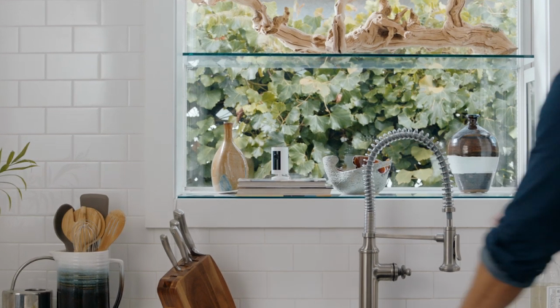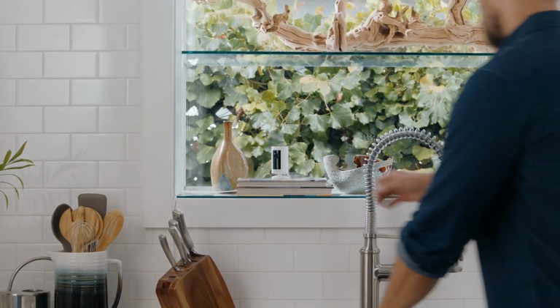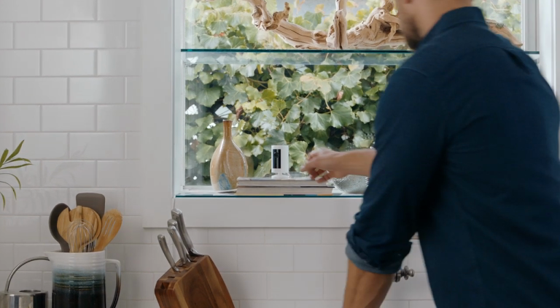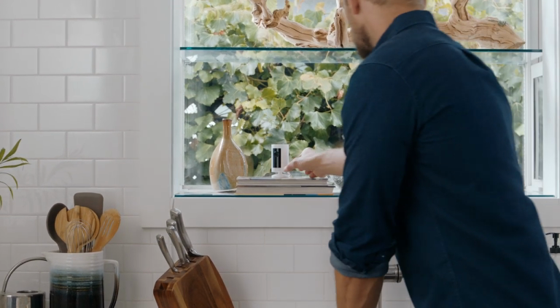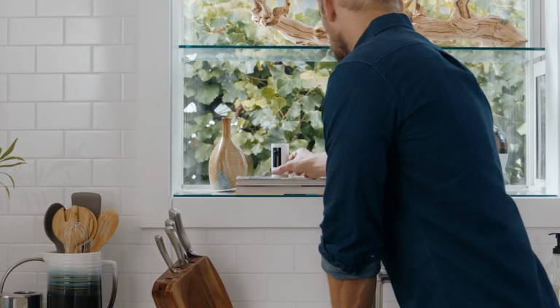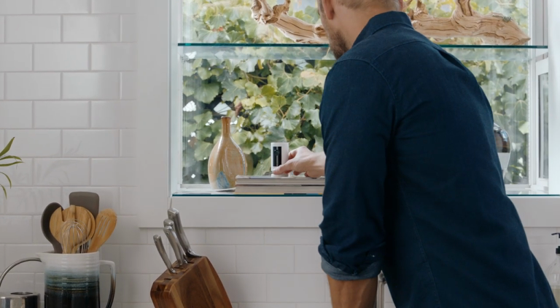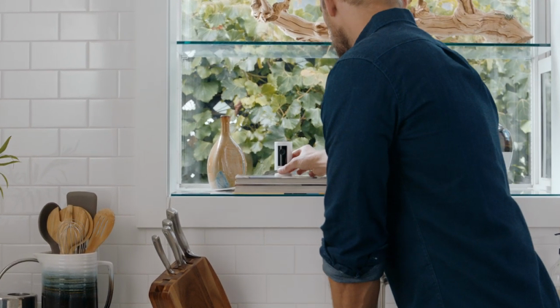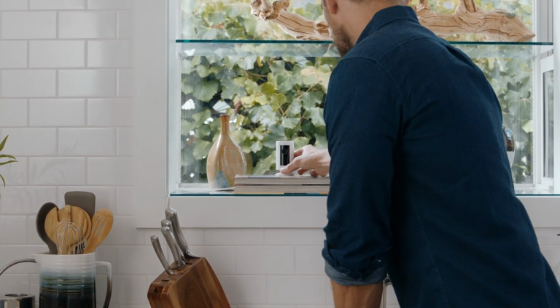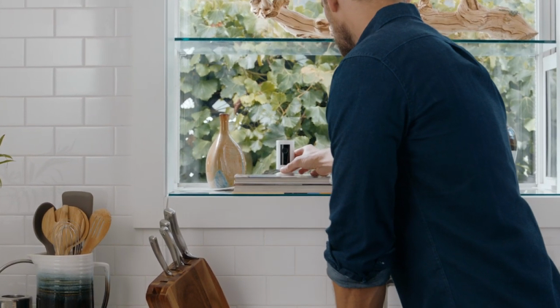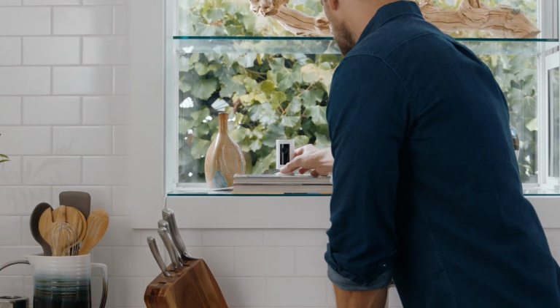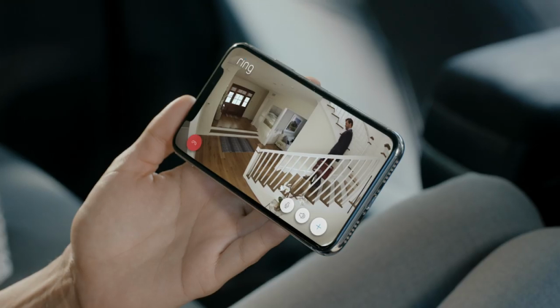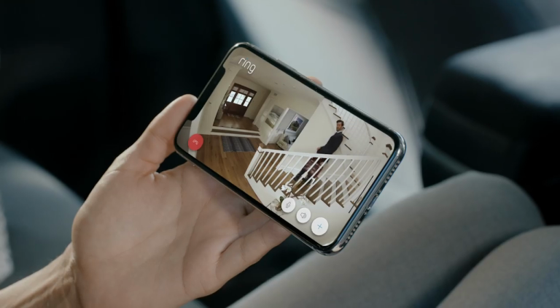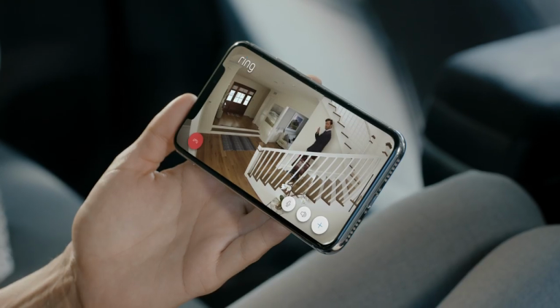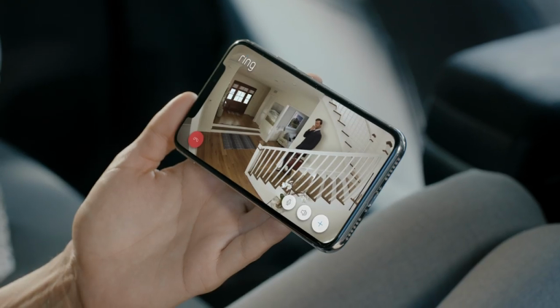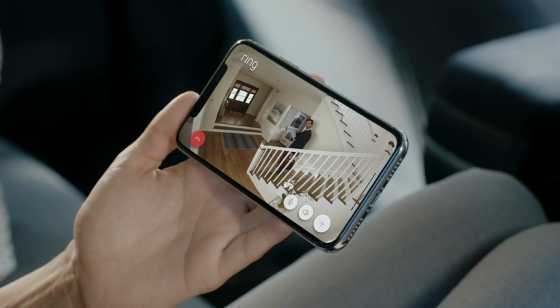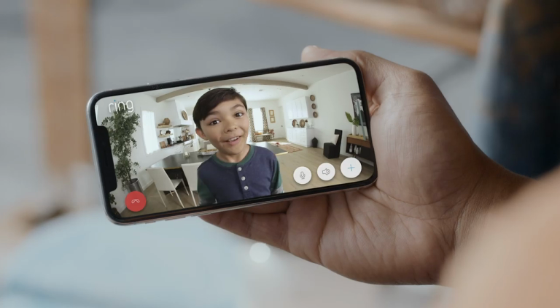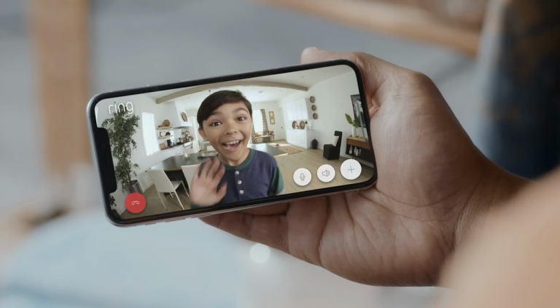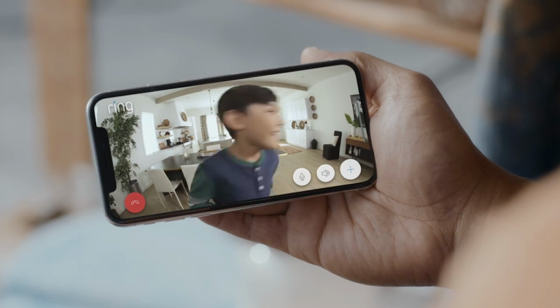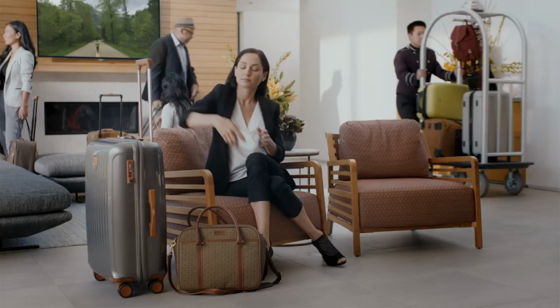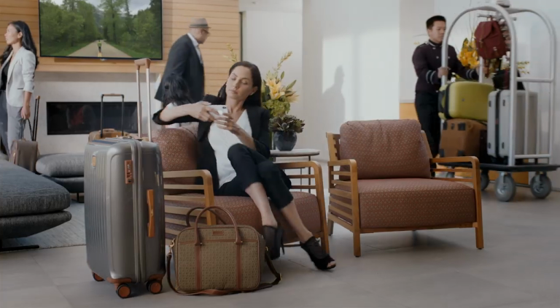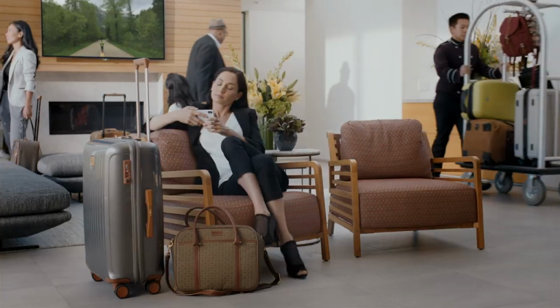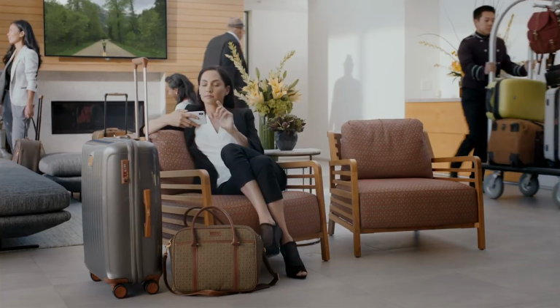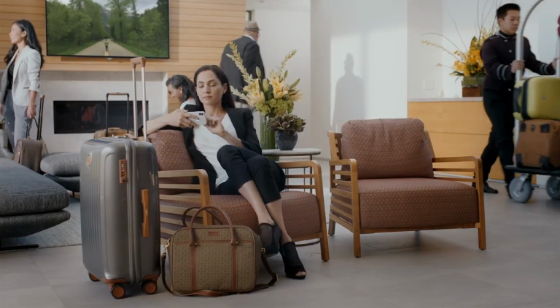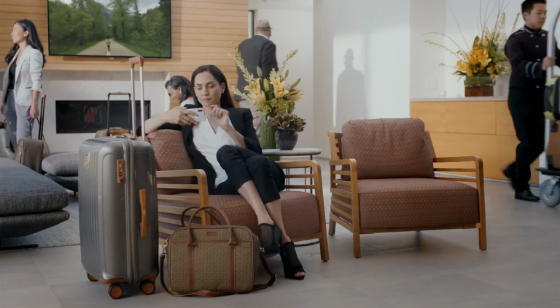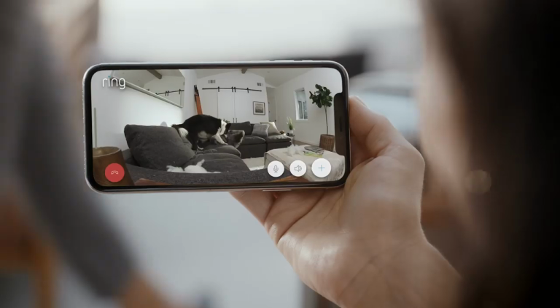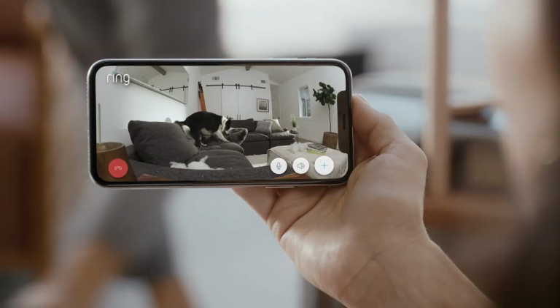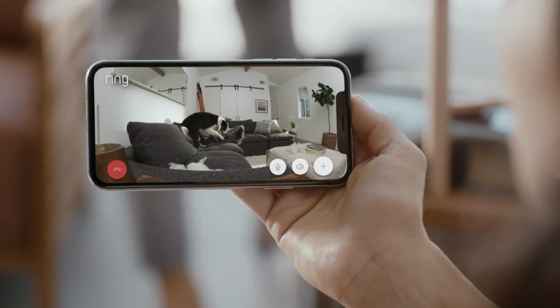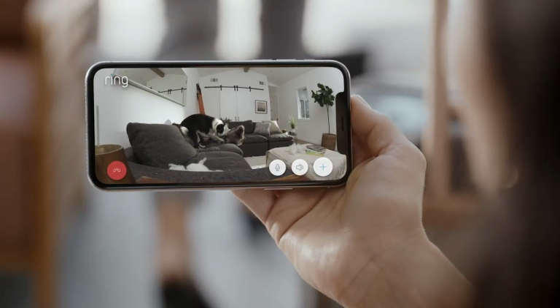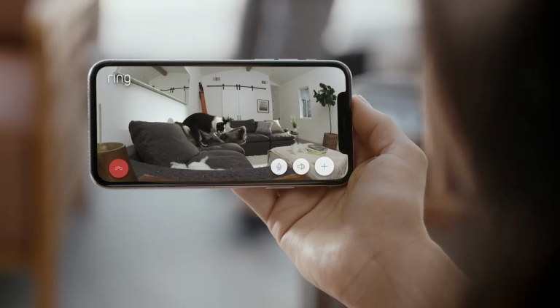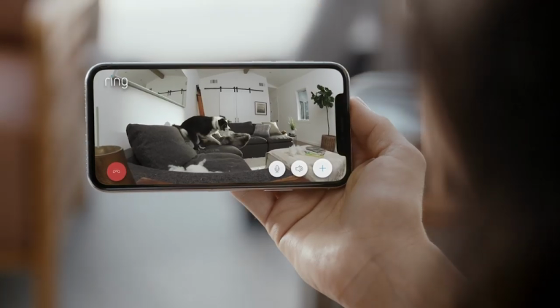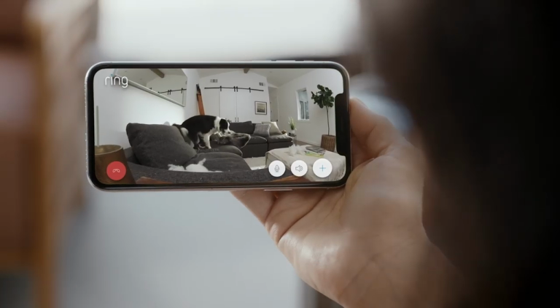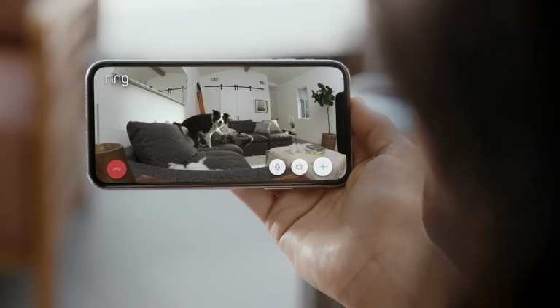Introducing IndoorCam by Ring. See, hear, and speak to anyone inside your home. Cosmo, stop it!